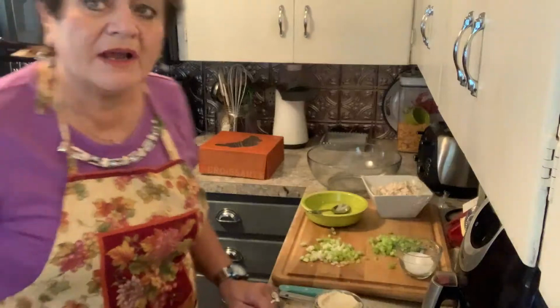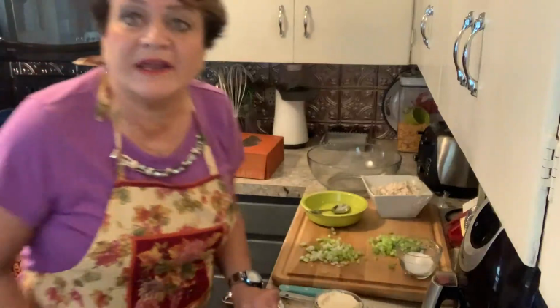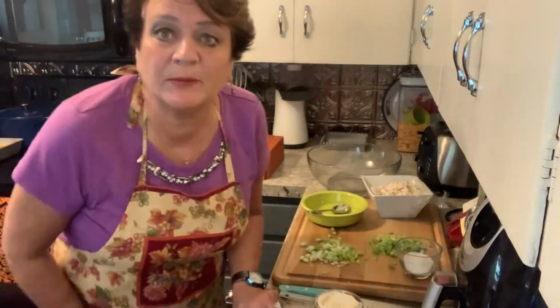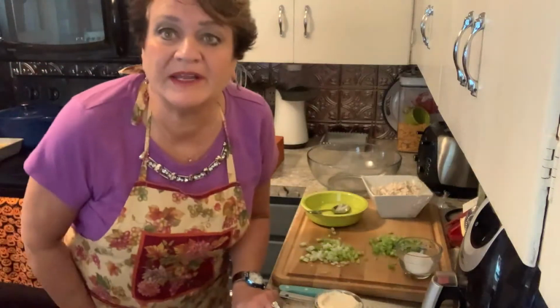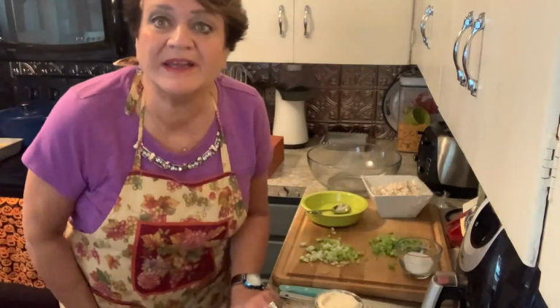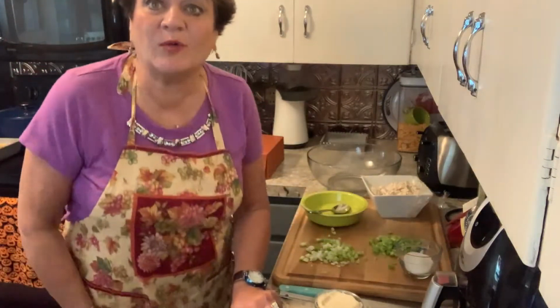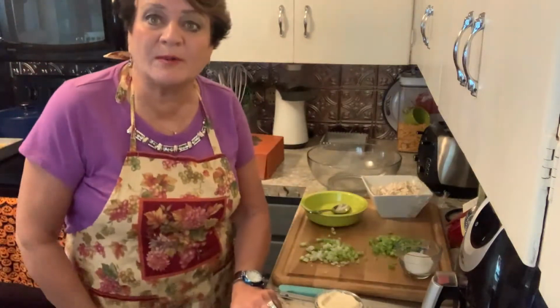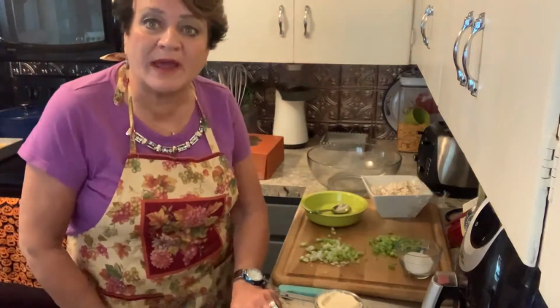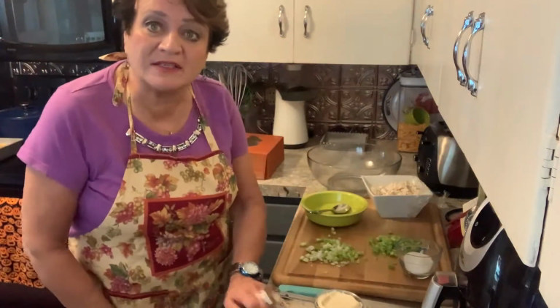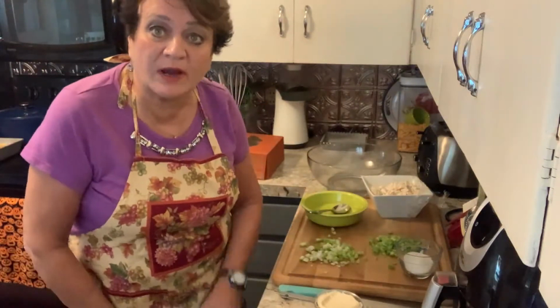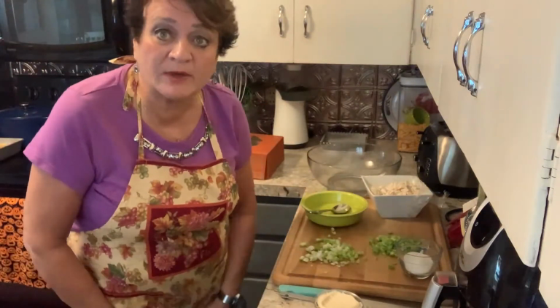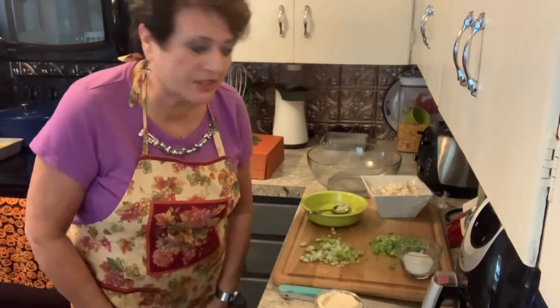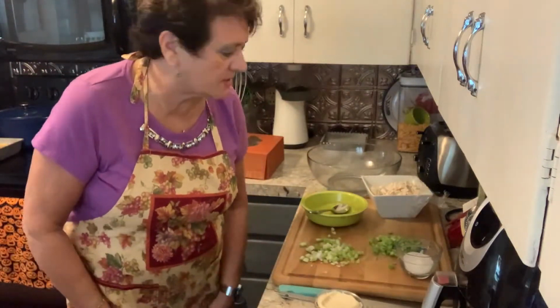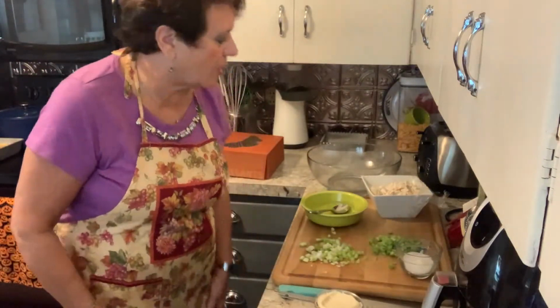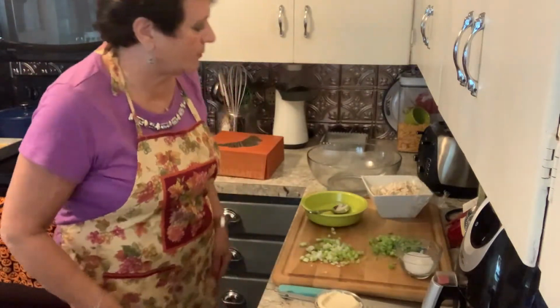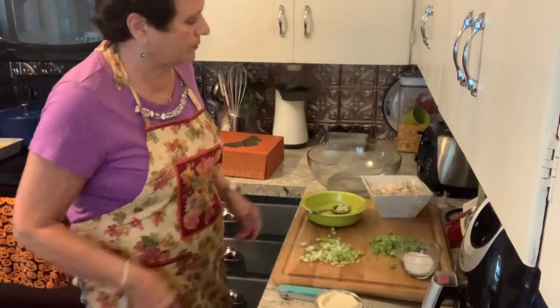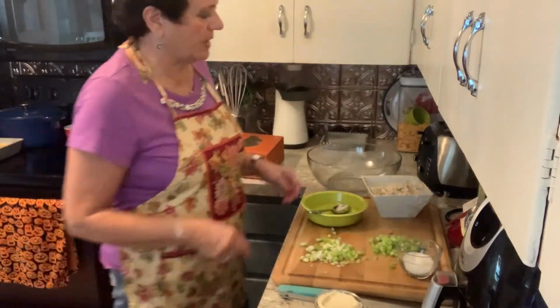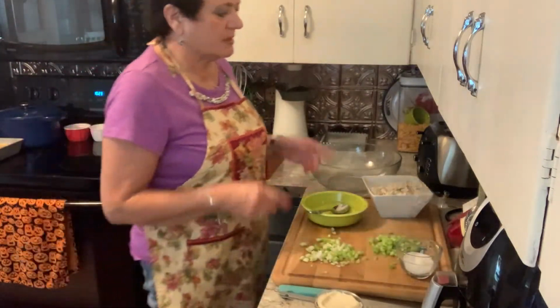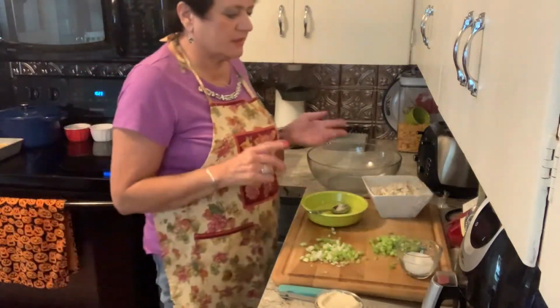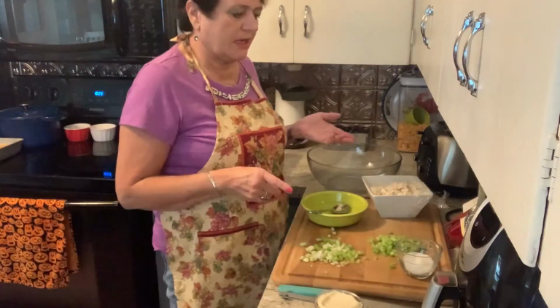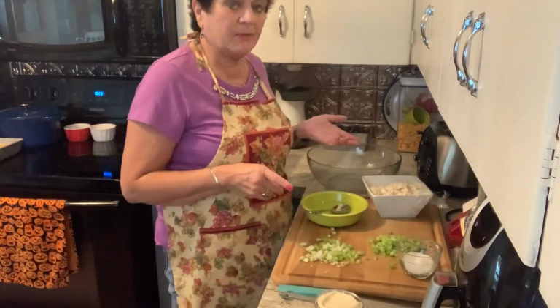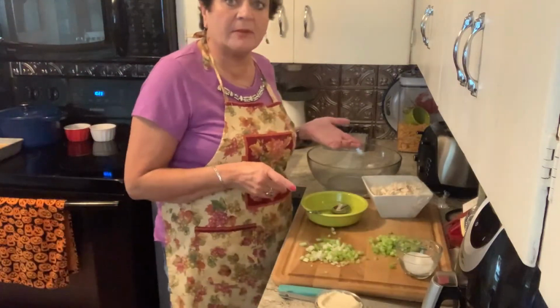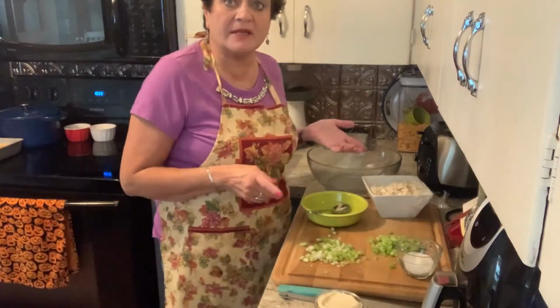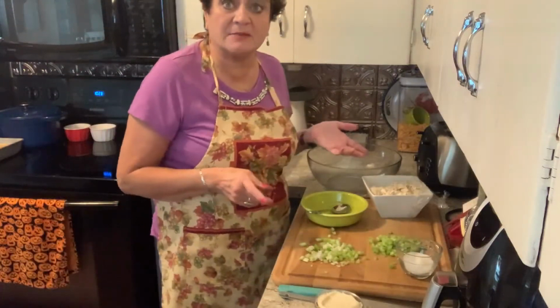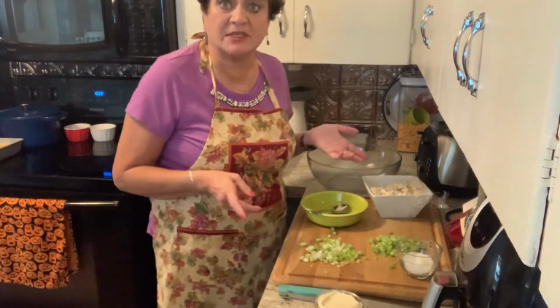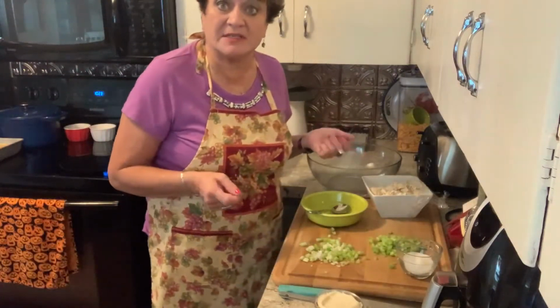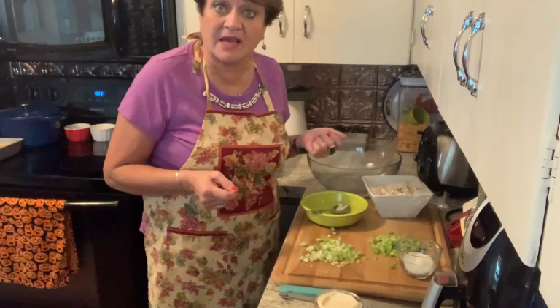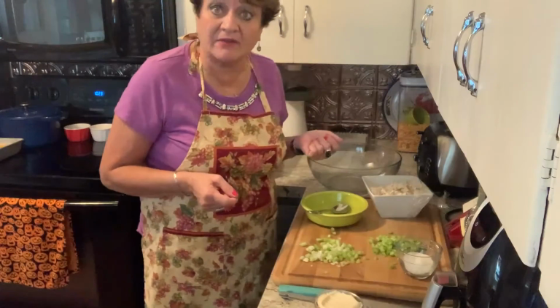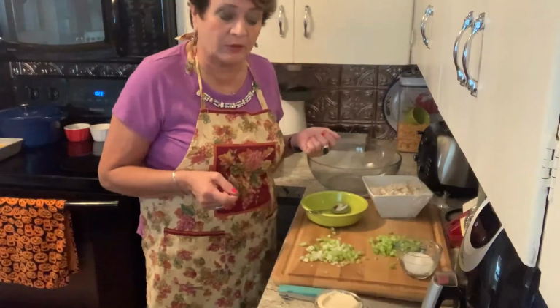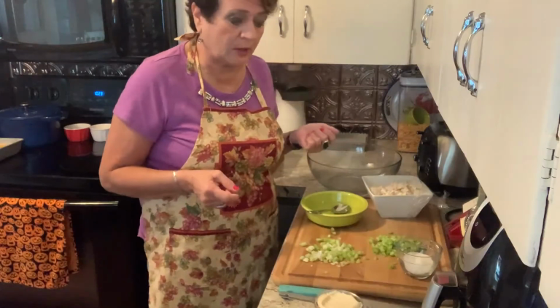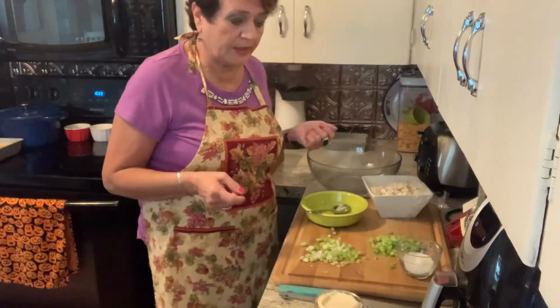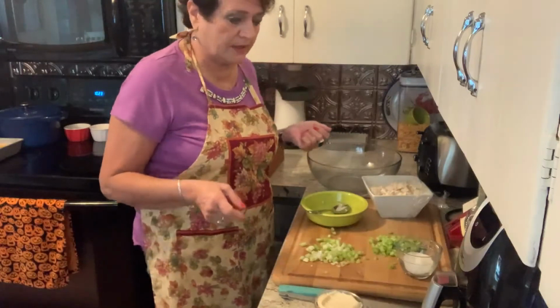Hi everybody and welcome back to Grandma Jane's home. Today I'm going to make some chicken salad for our picnic.